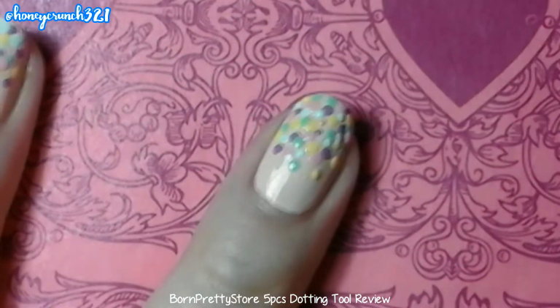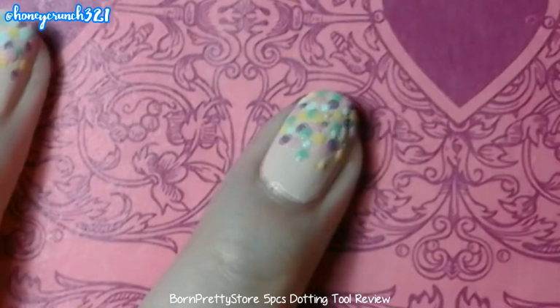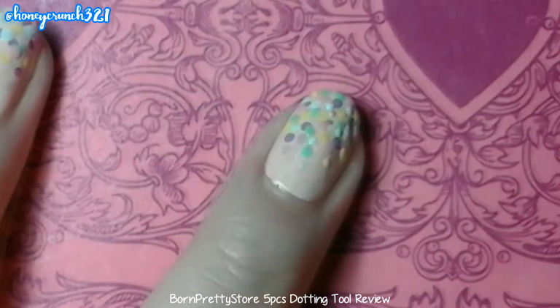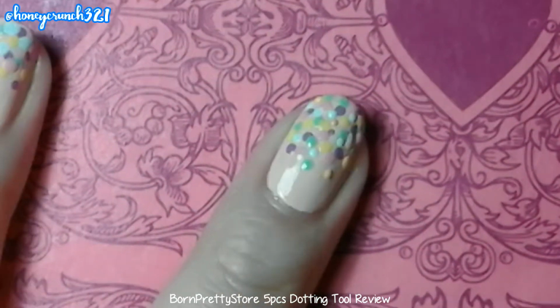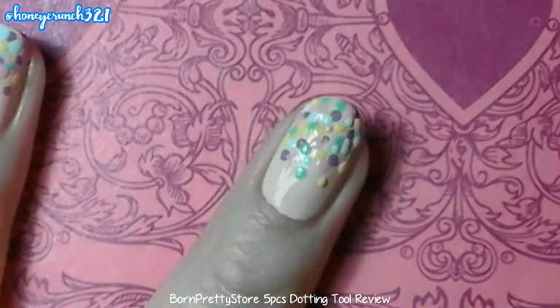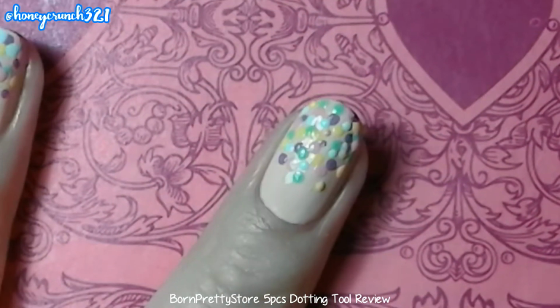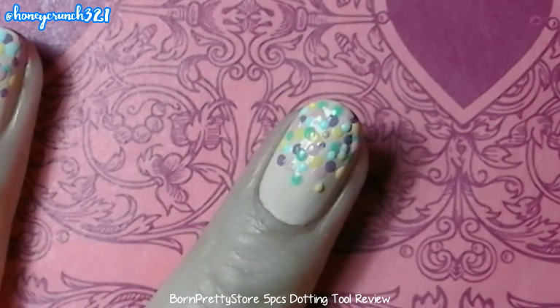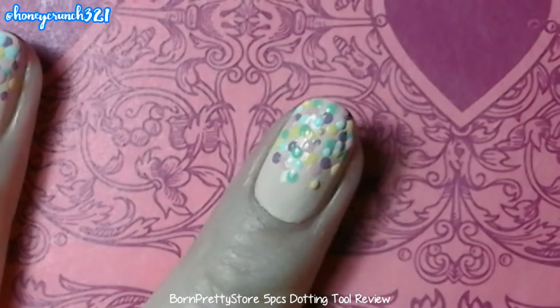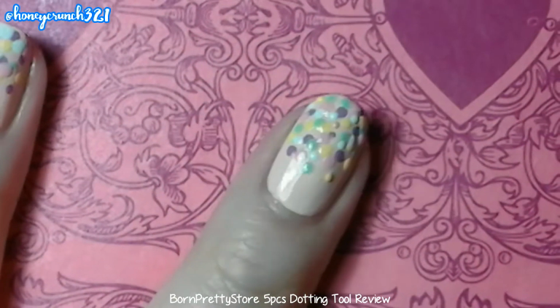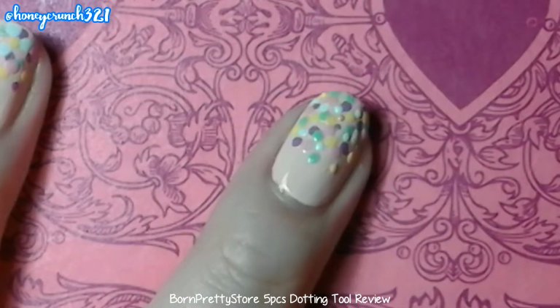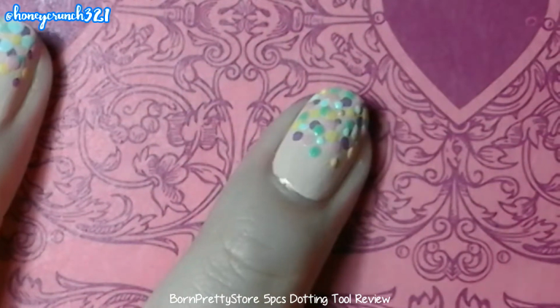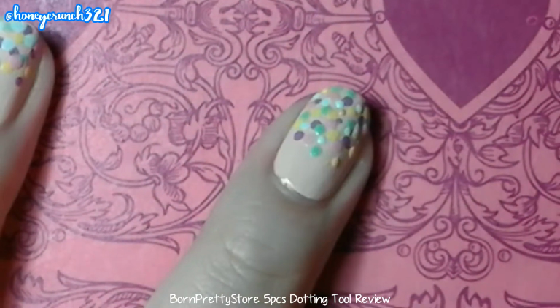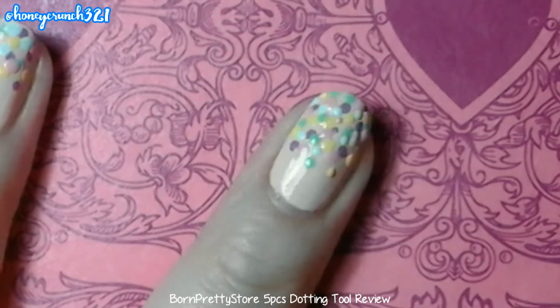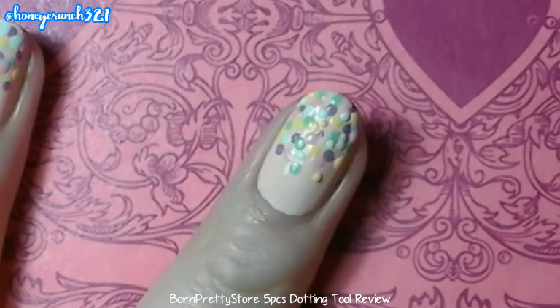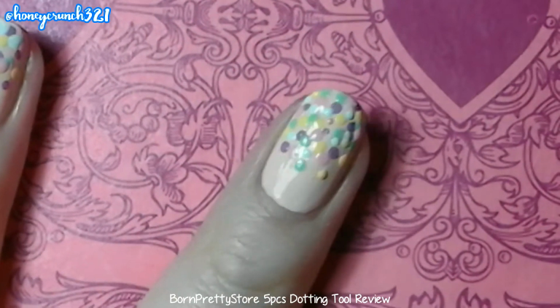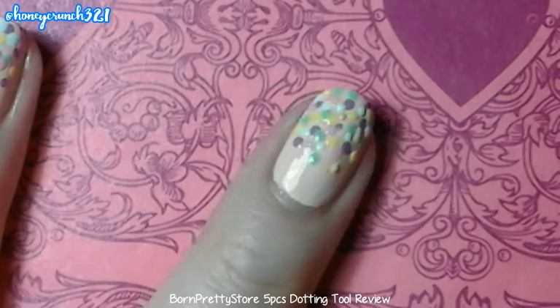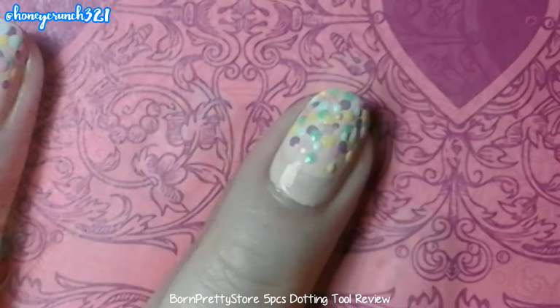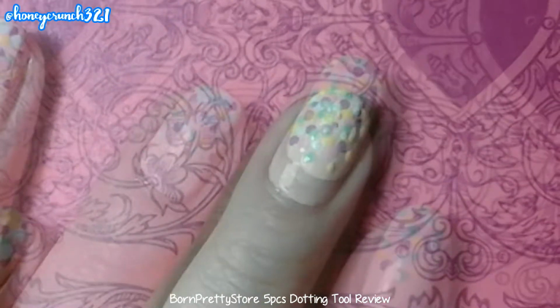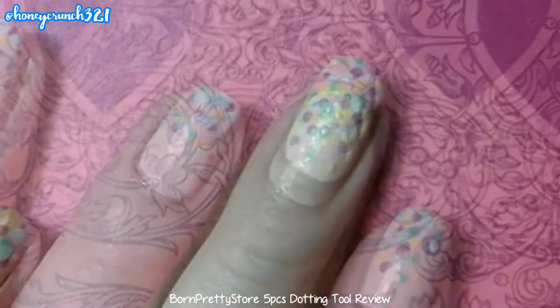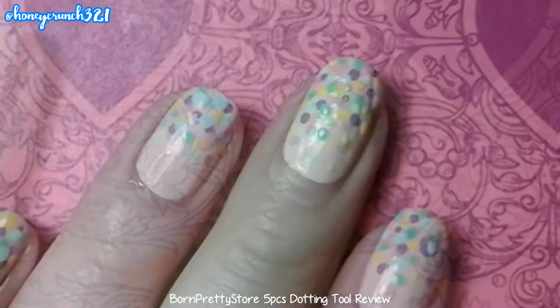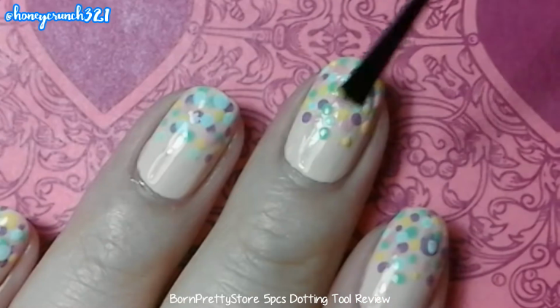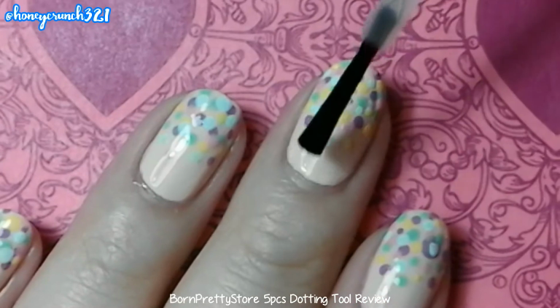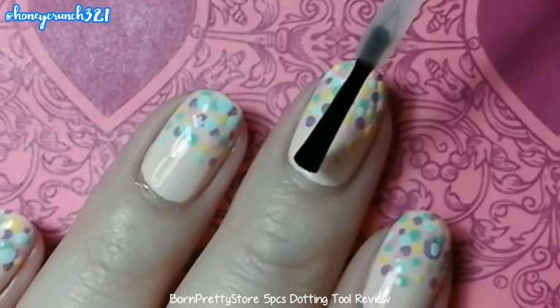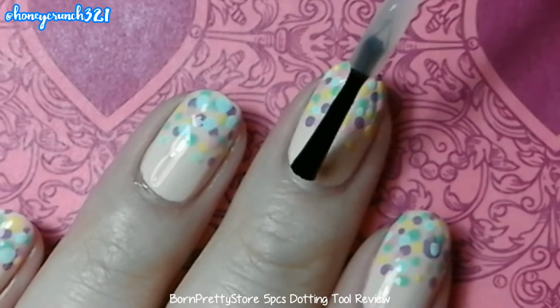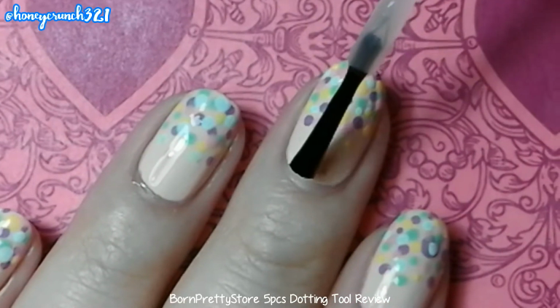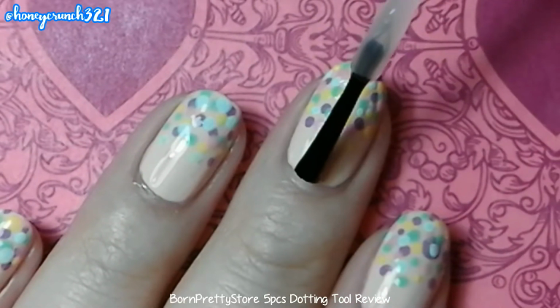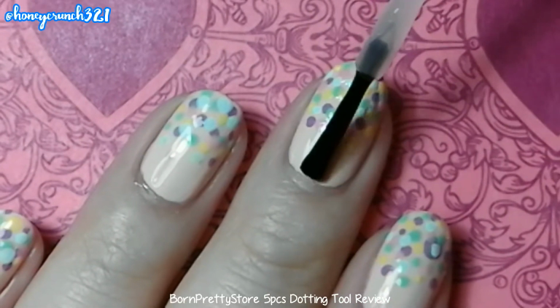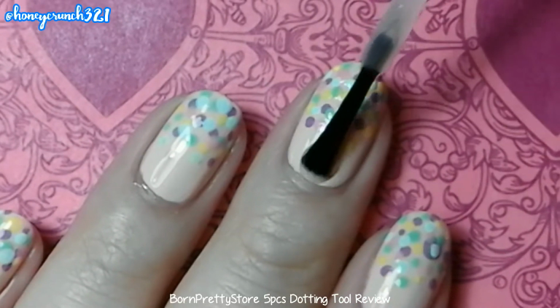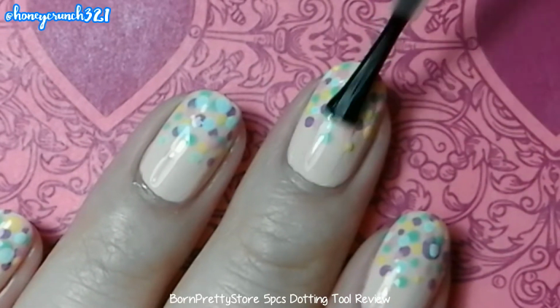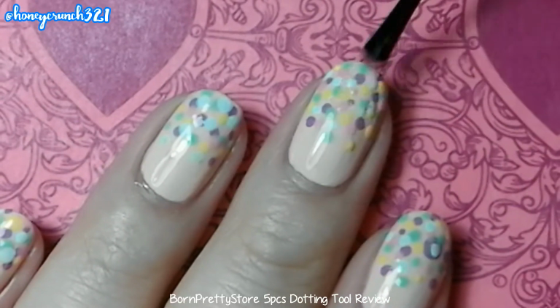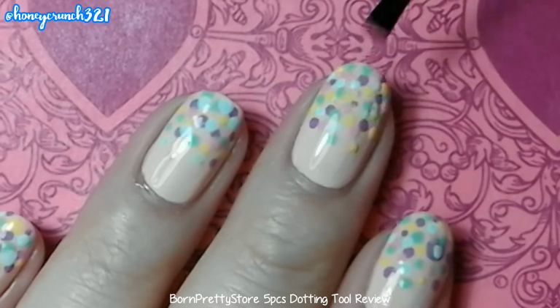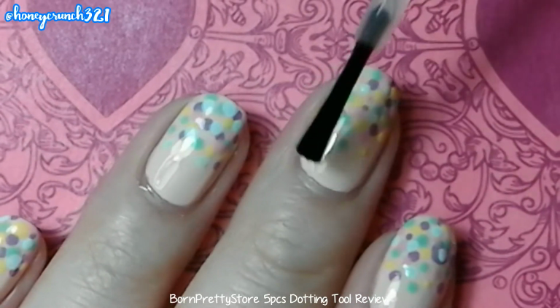After placing all those dots, let them all dry and apply your favorite top coat.